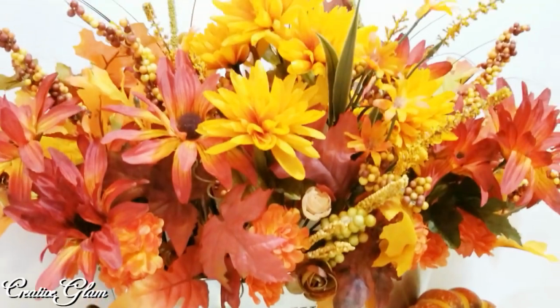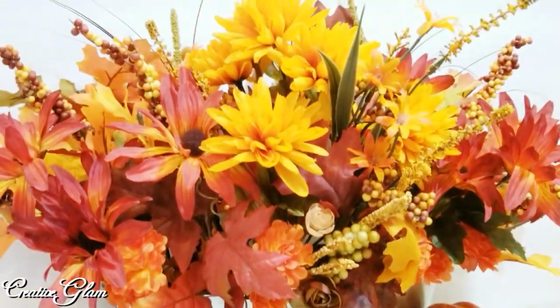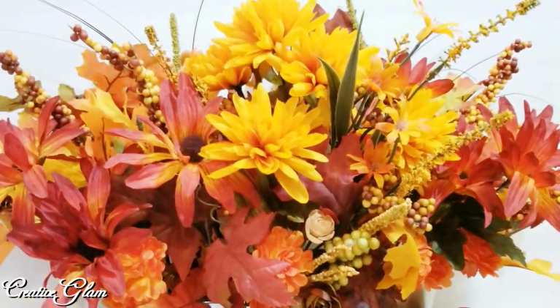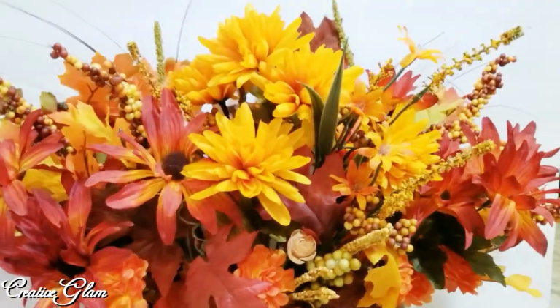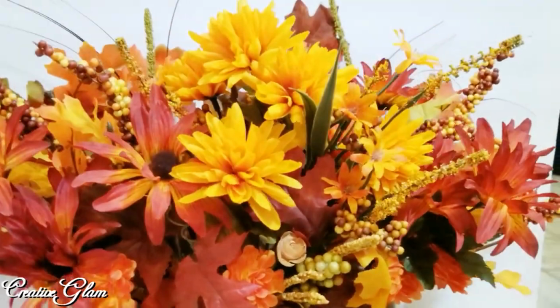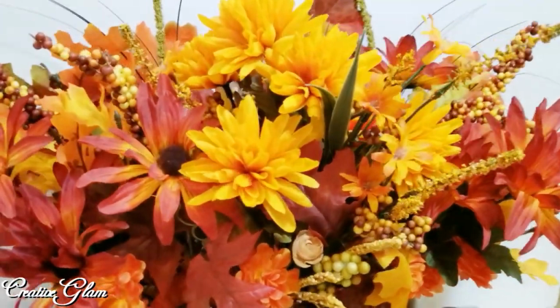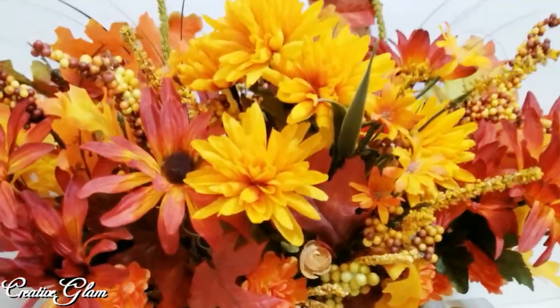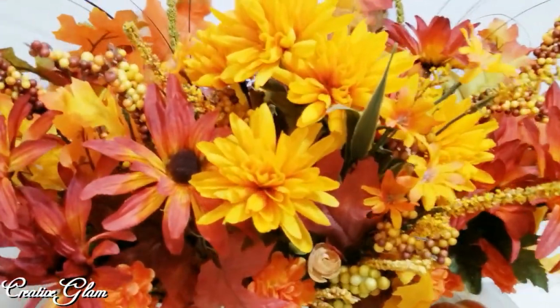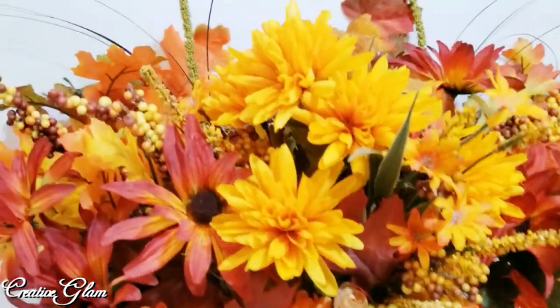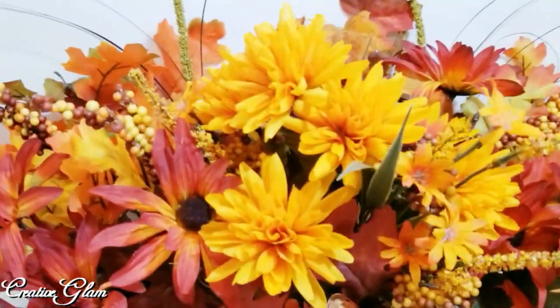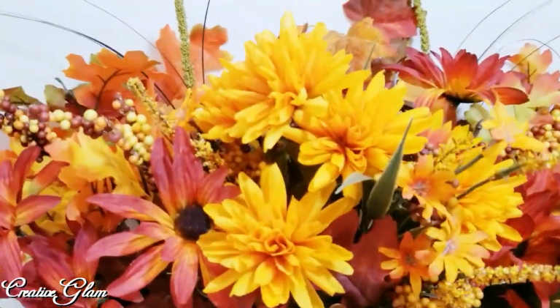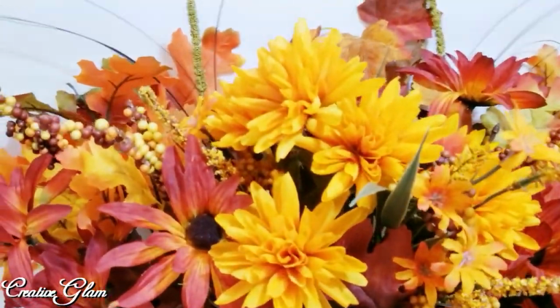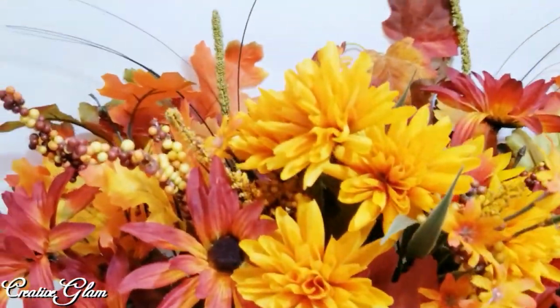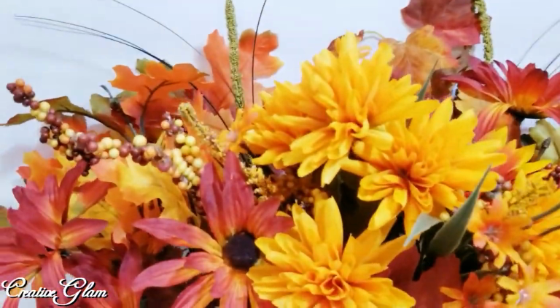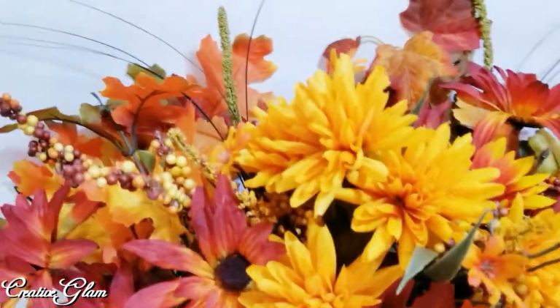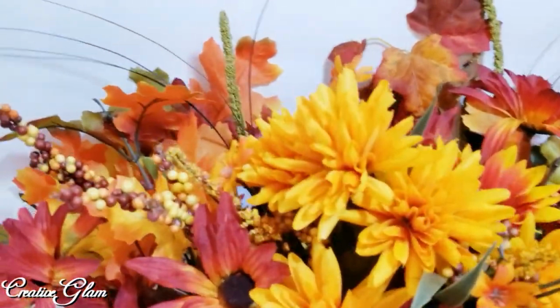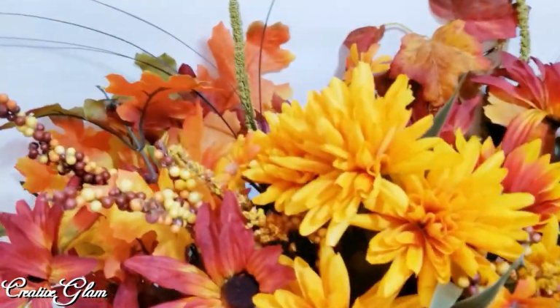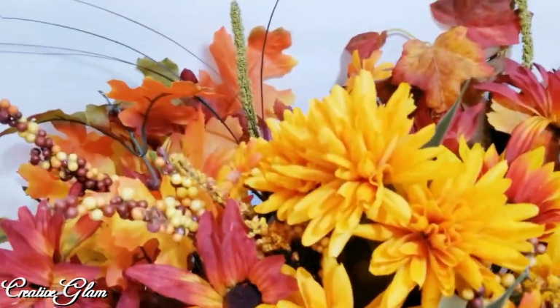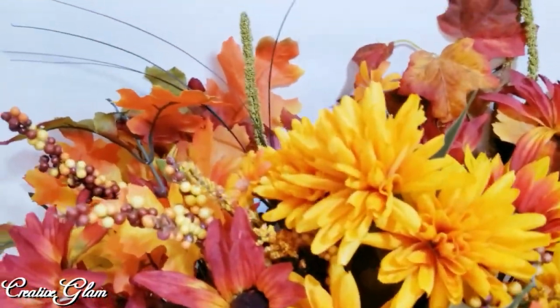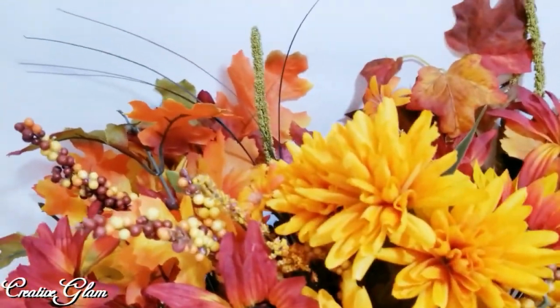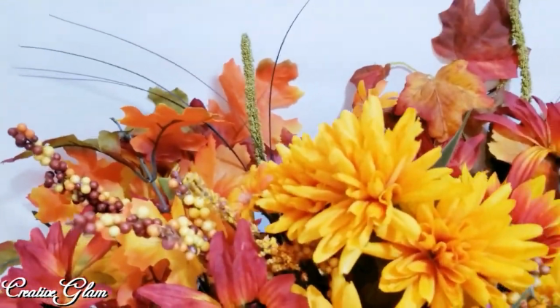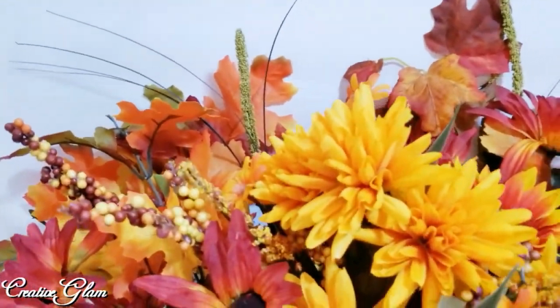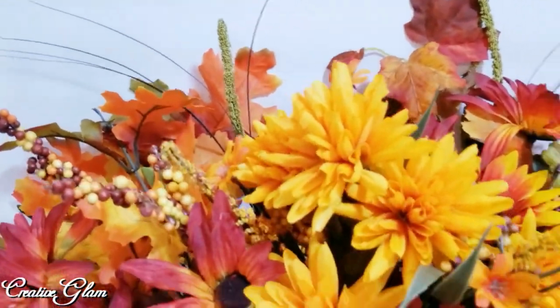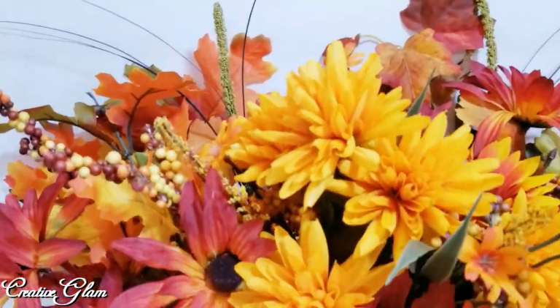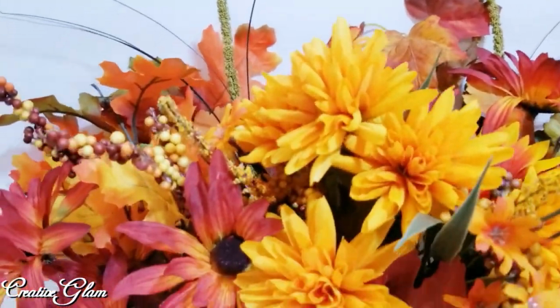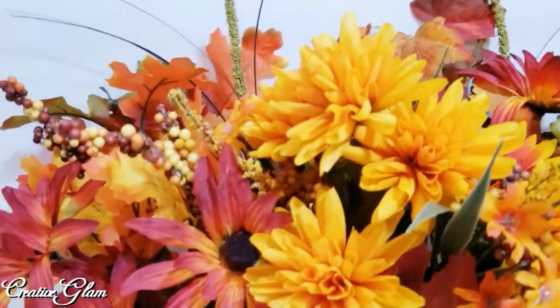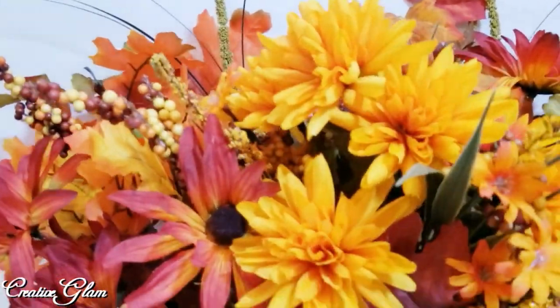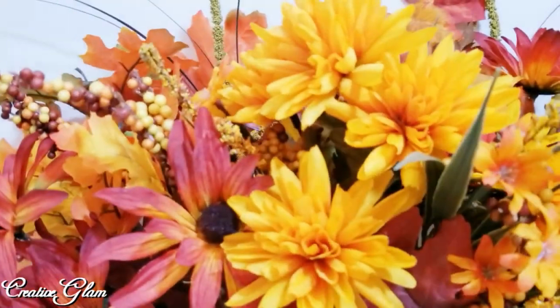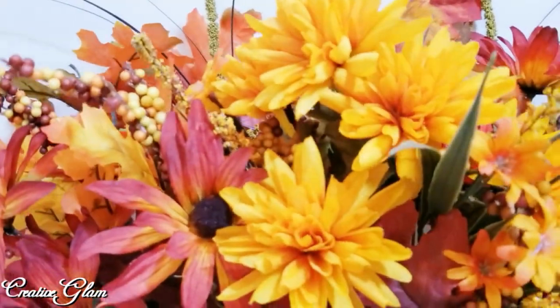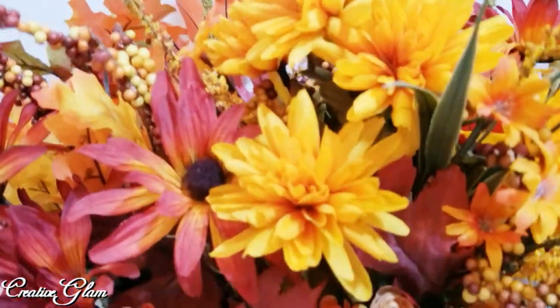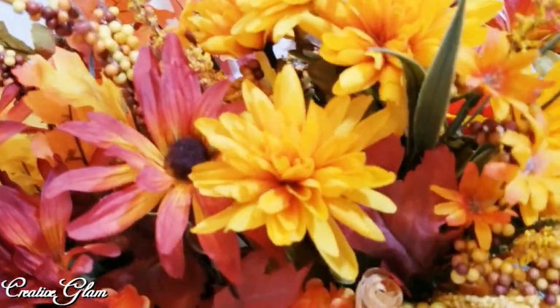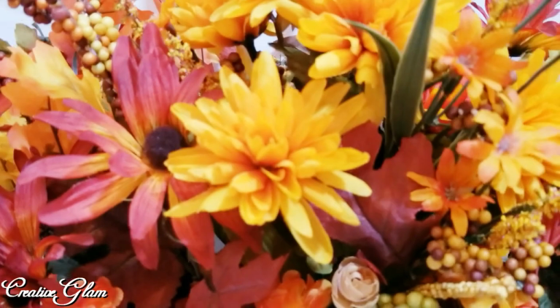I decided I didn't like the alabaster shade in the middle of my centerpiece, so I took it out and put it to the side.